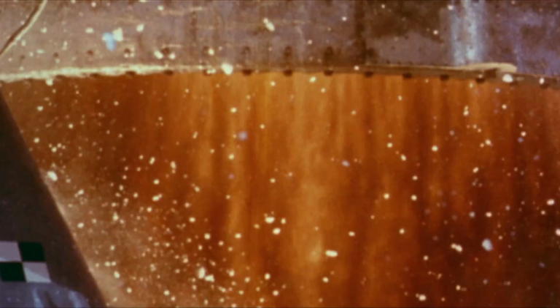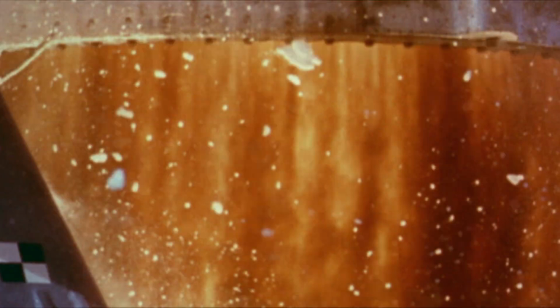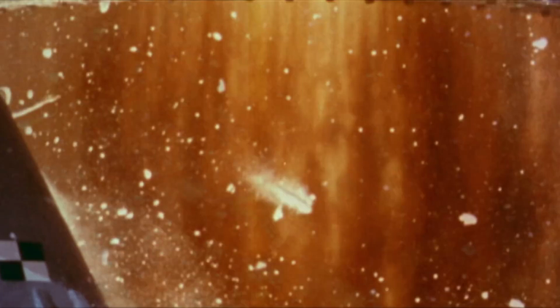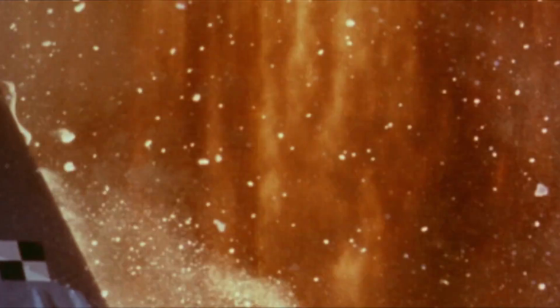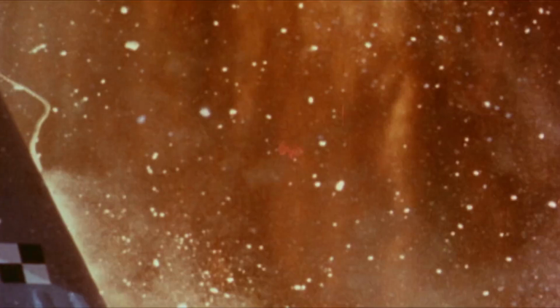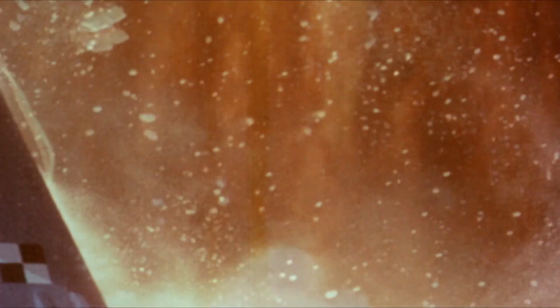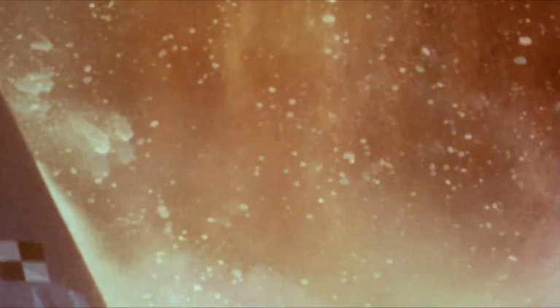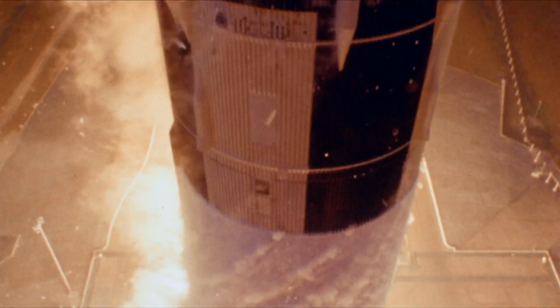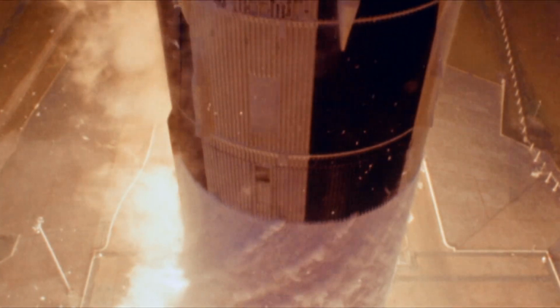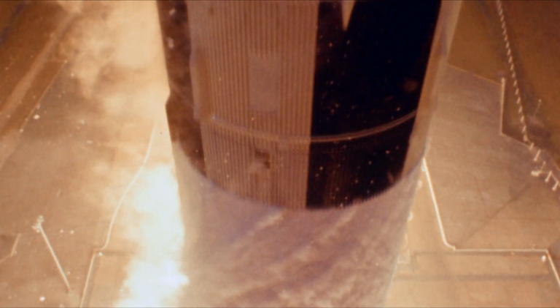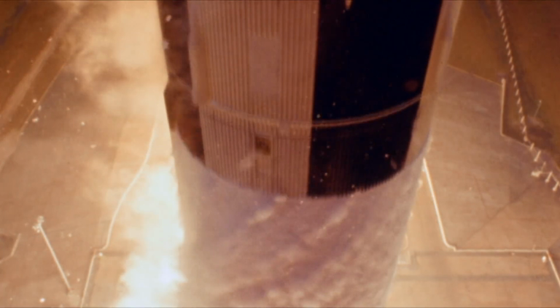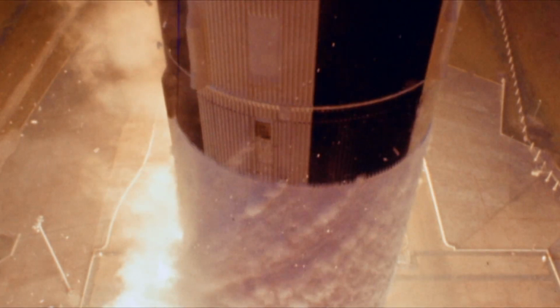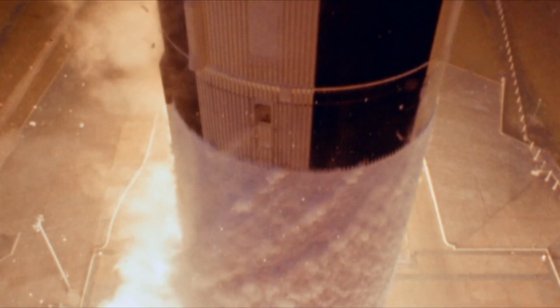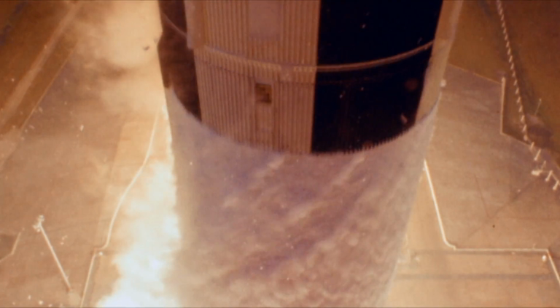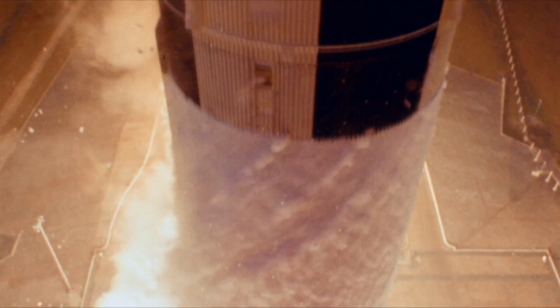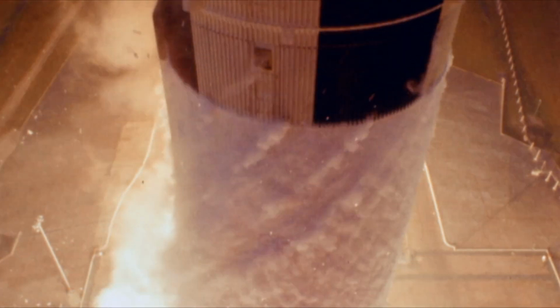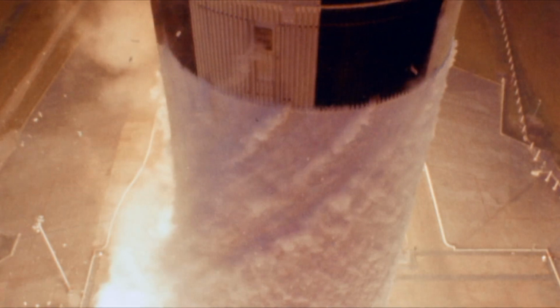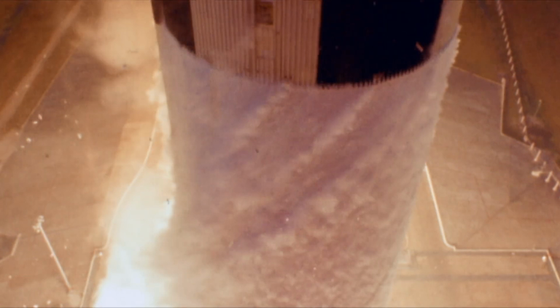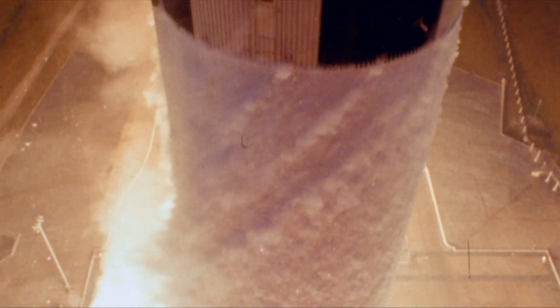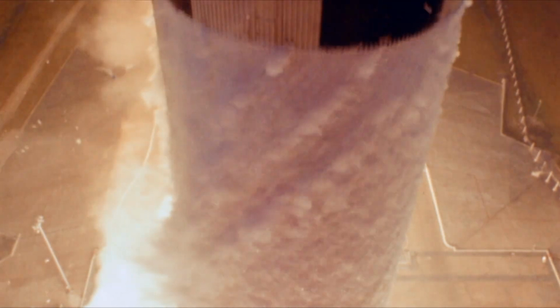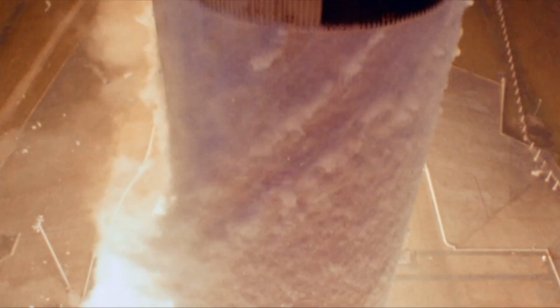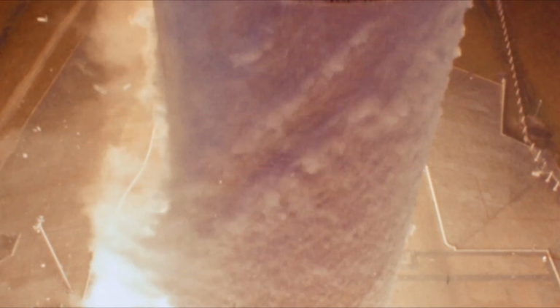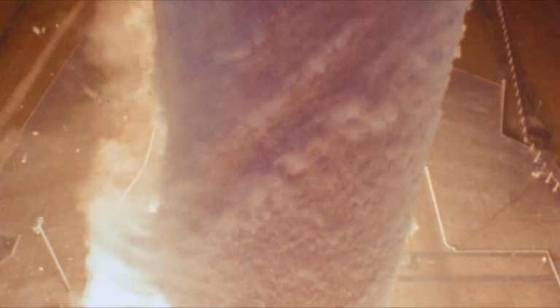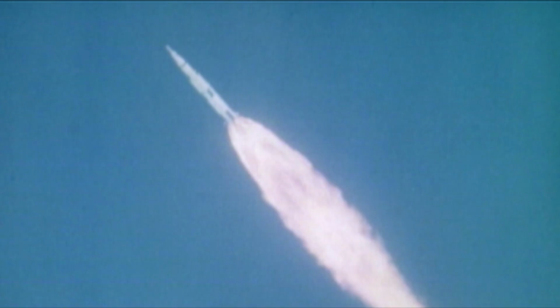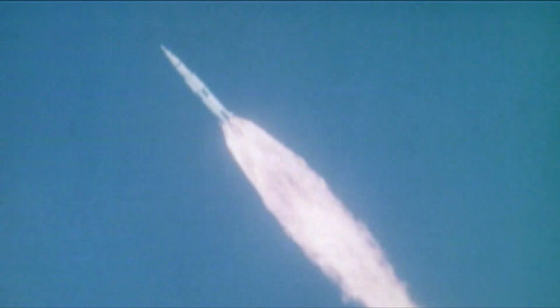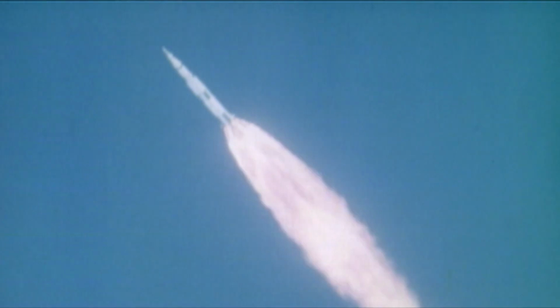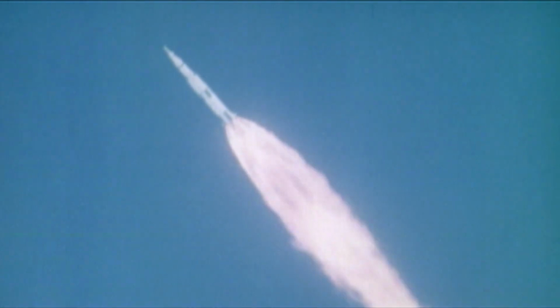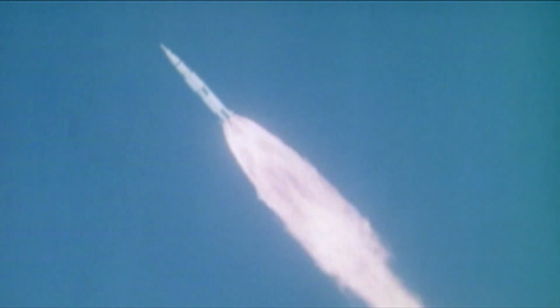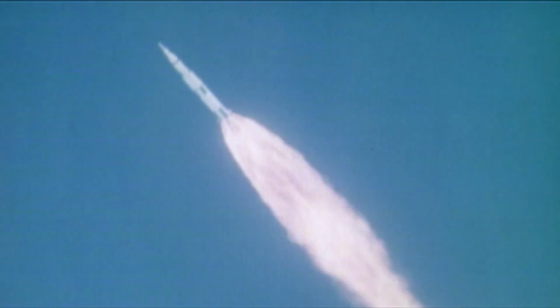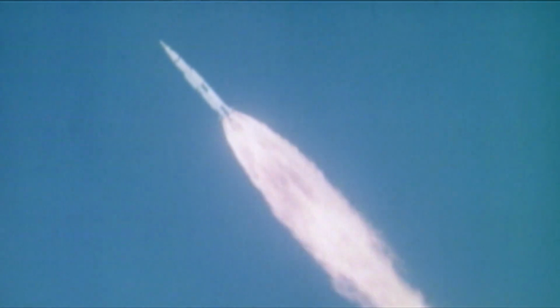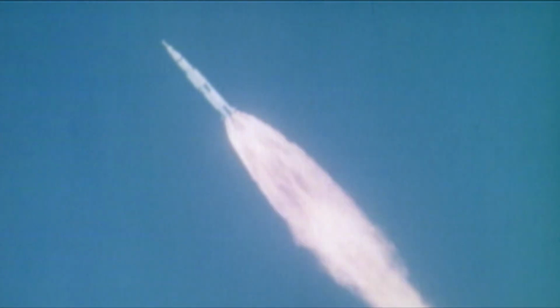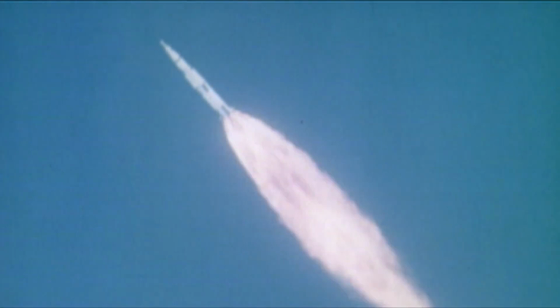Apollo 8, Houston, your trajectory and guidance are go, over. Thank you, Michael. You're looking real good, Mike.